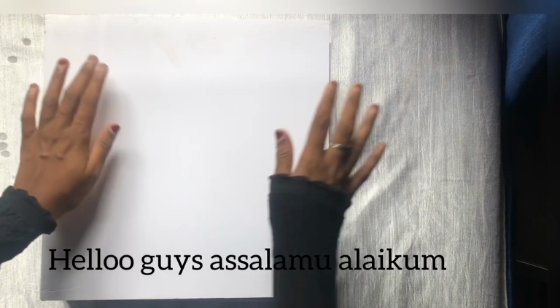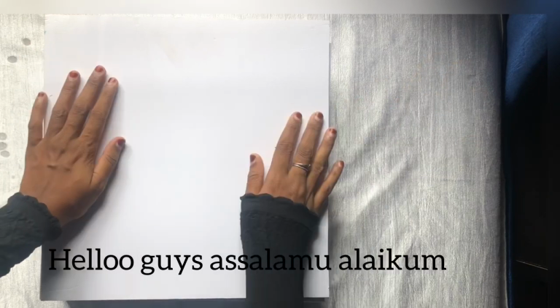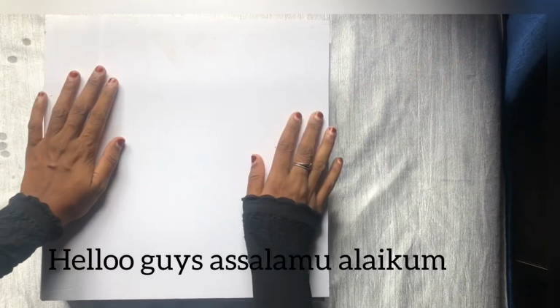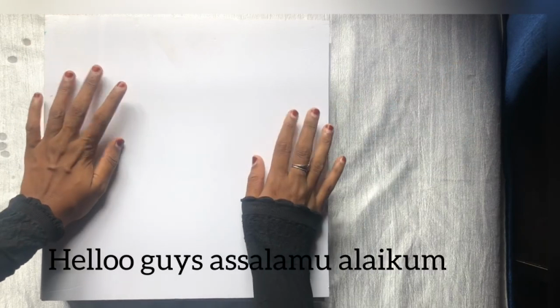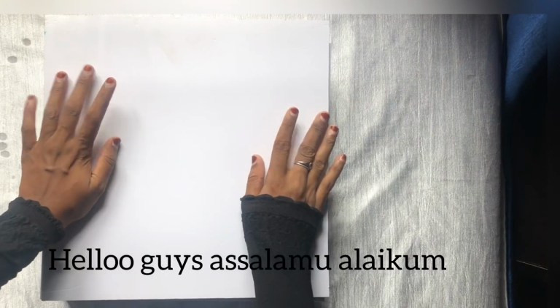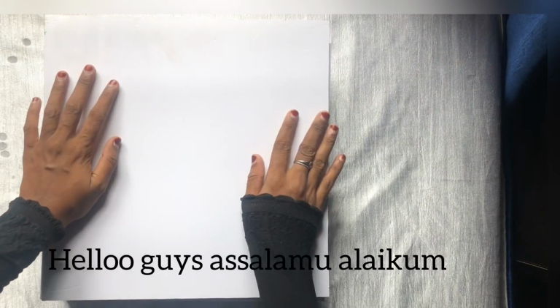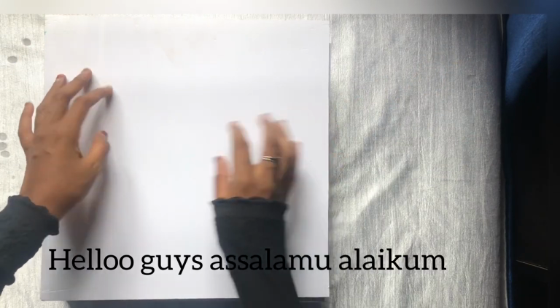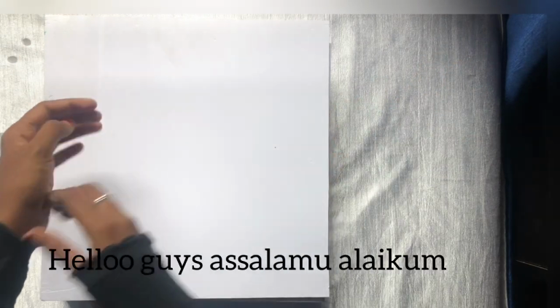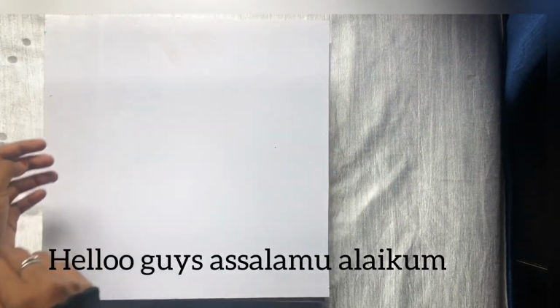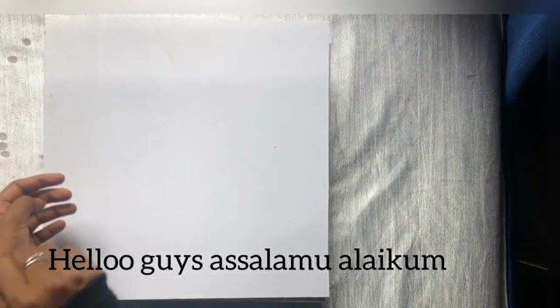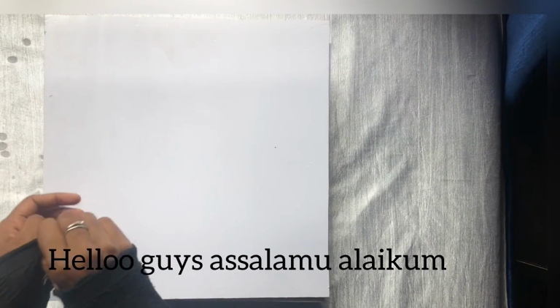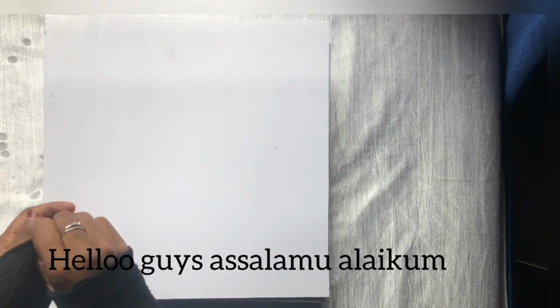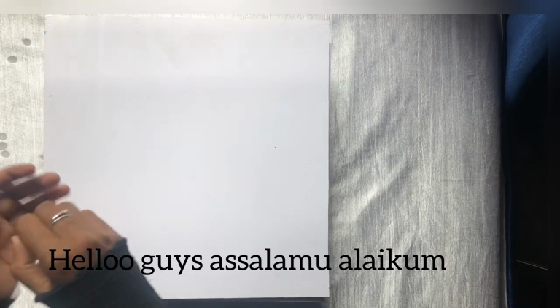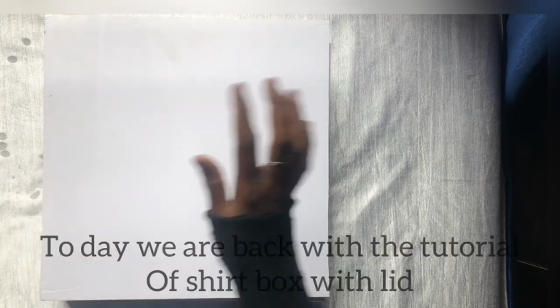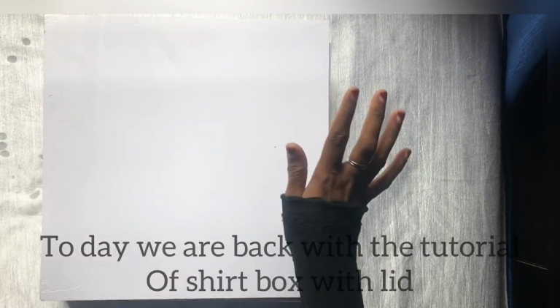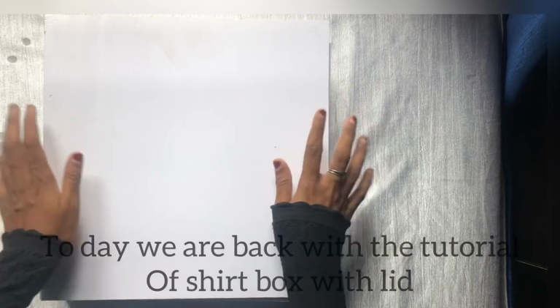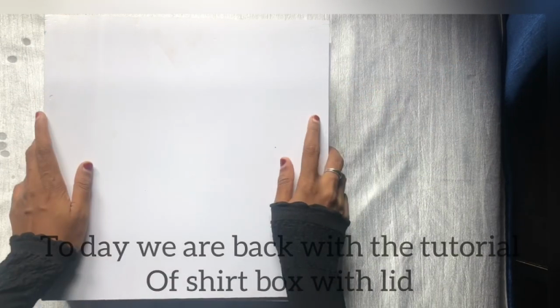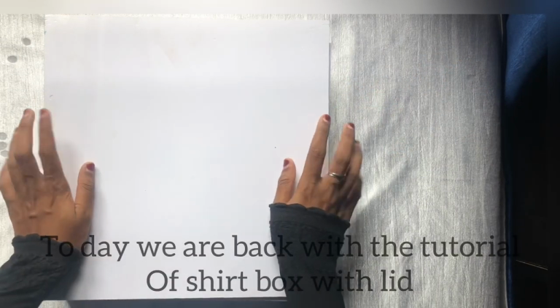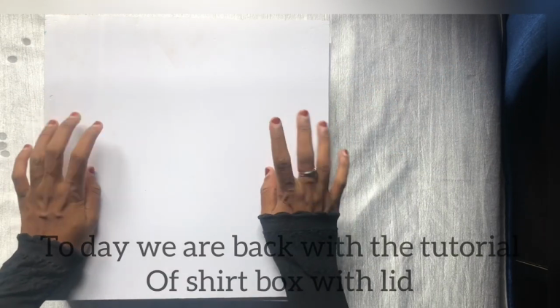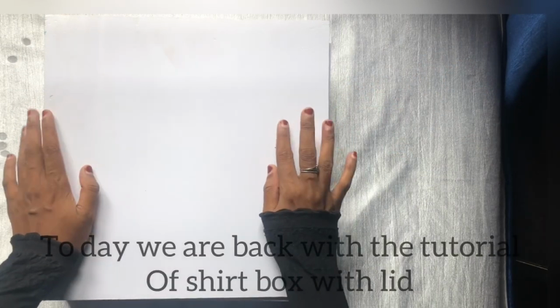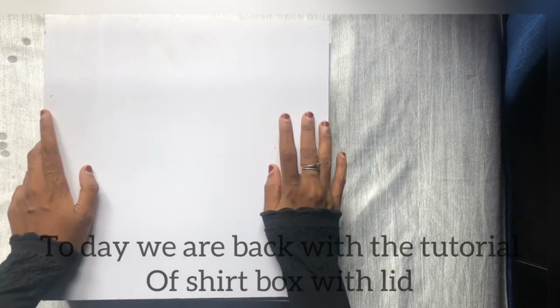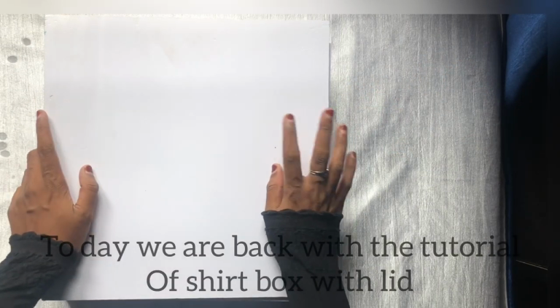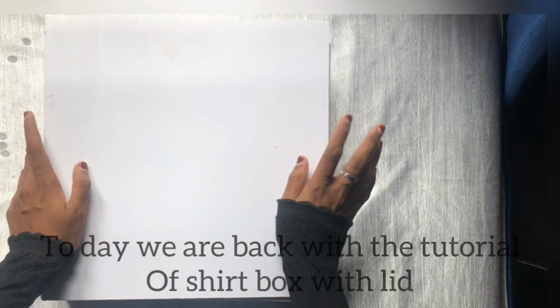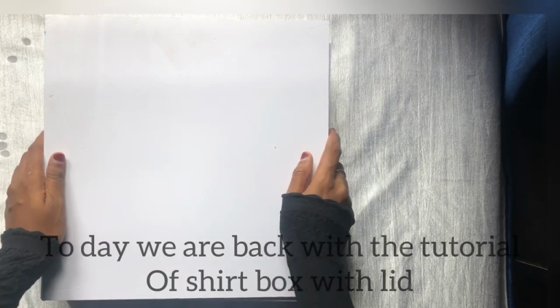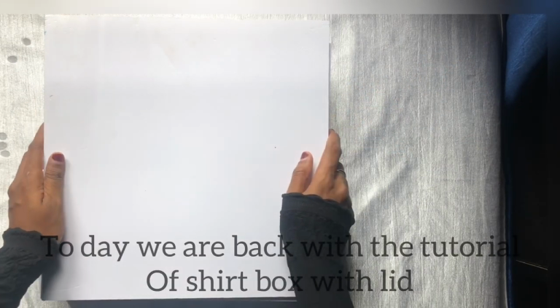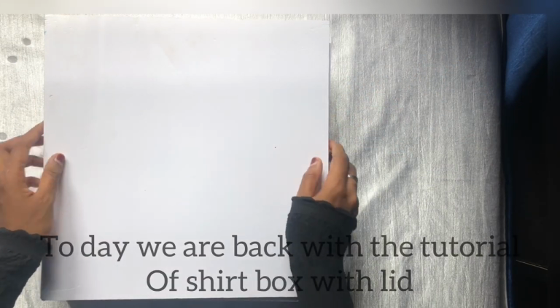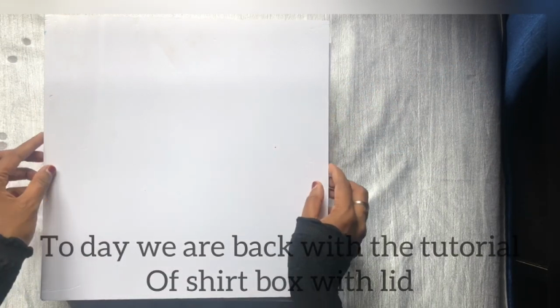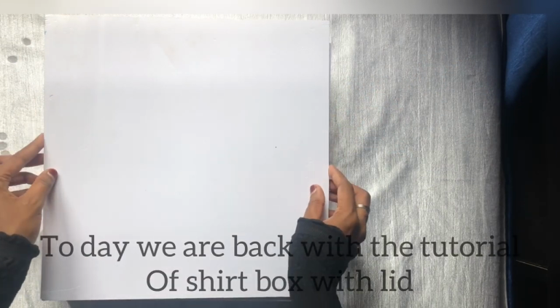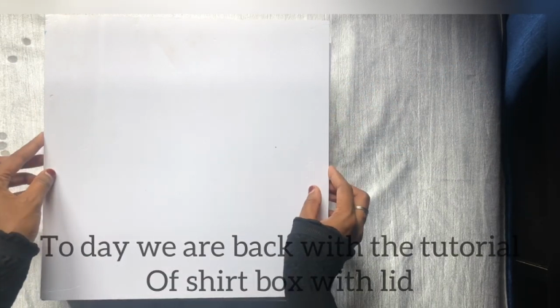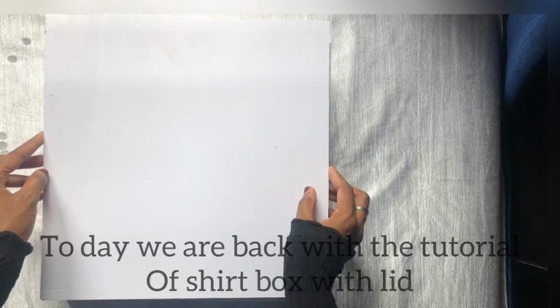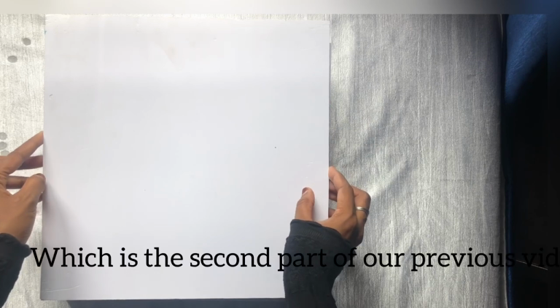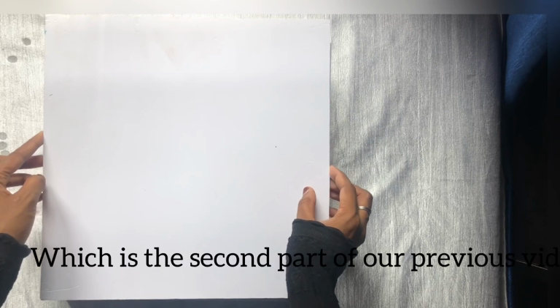Hello guys, Assalamualaikum. In this video, I am going to show you a video about the back of my video.